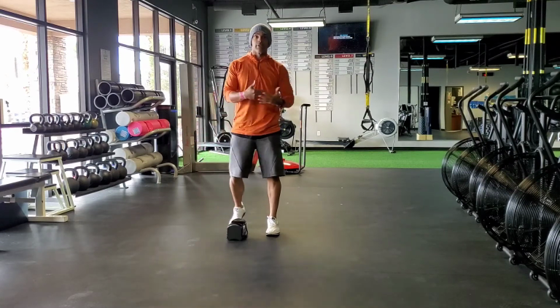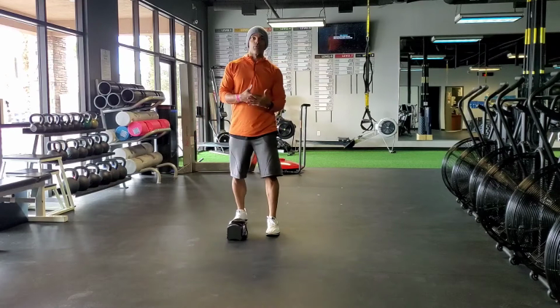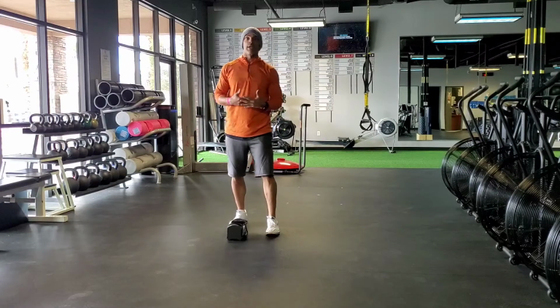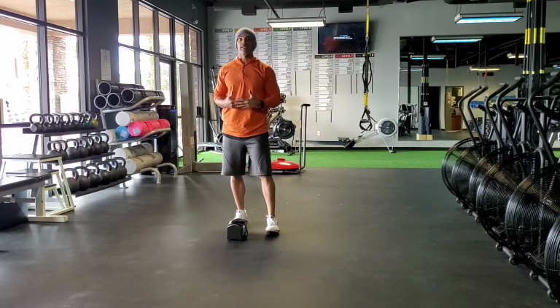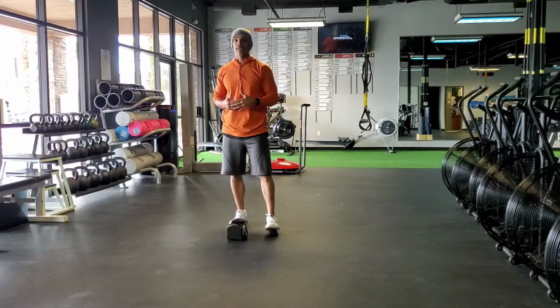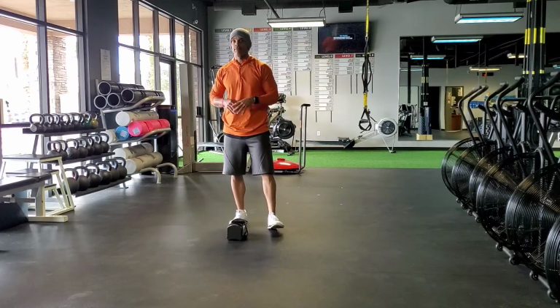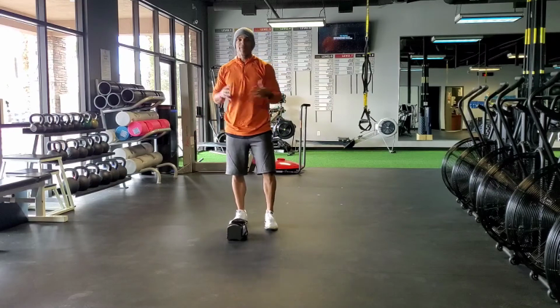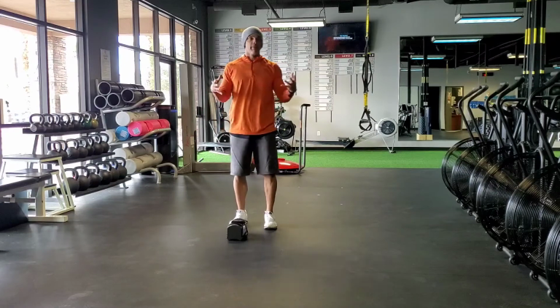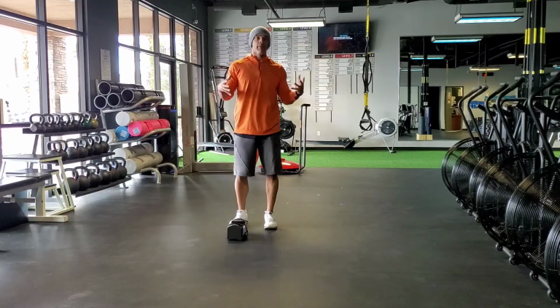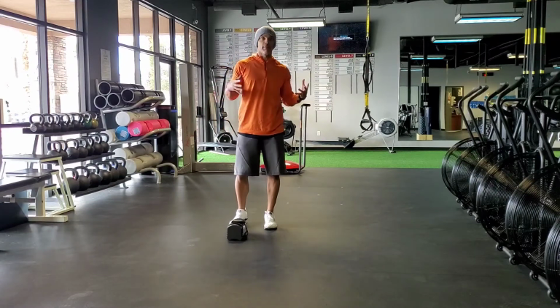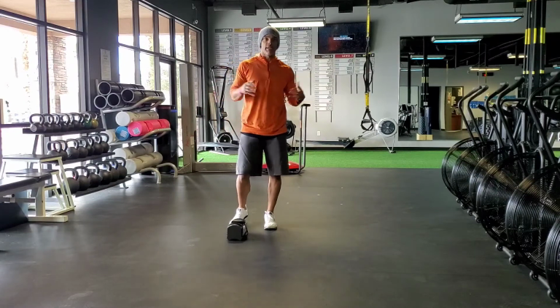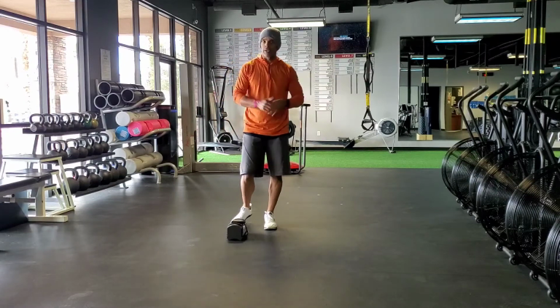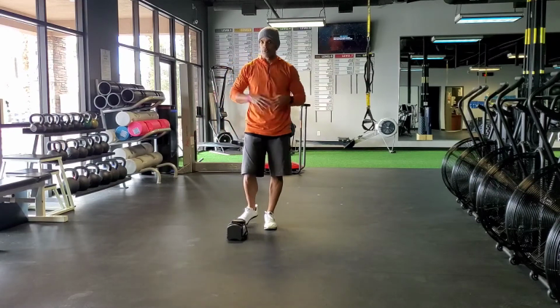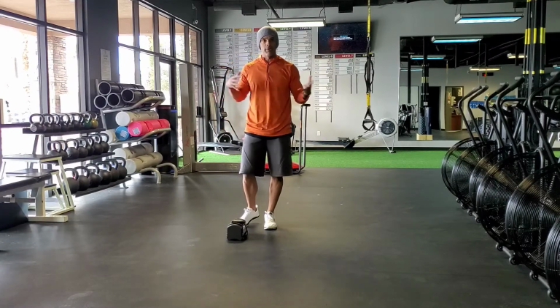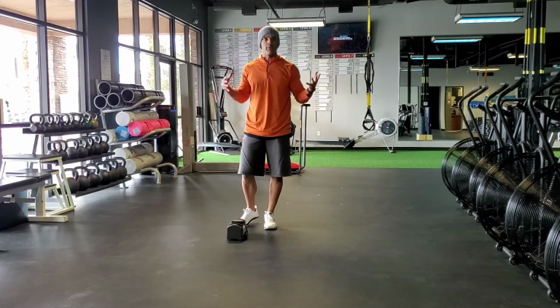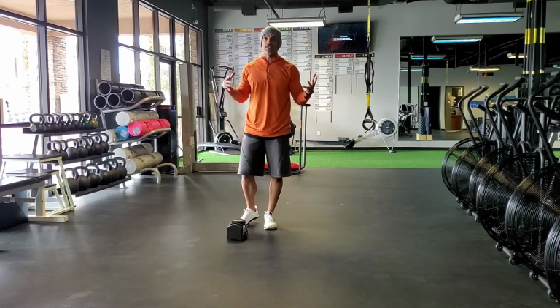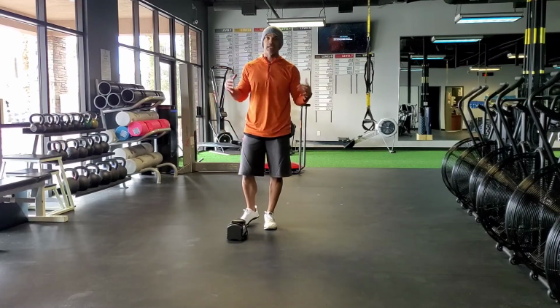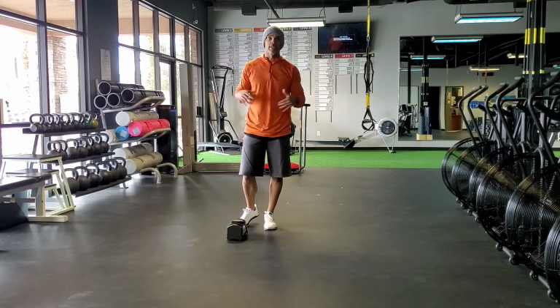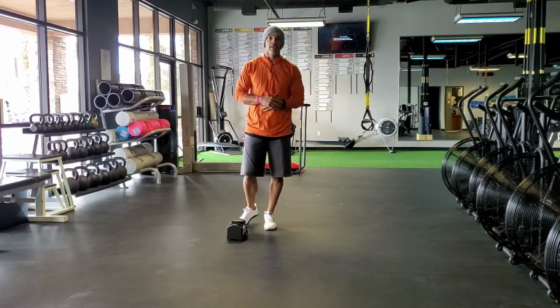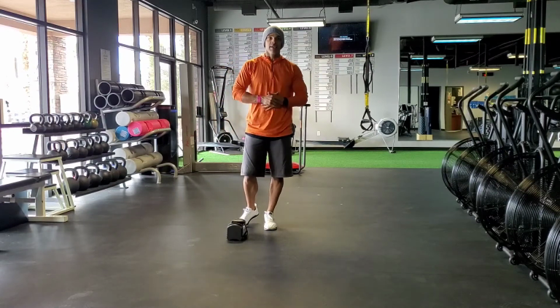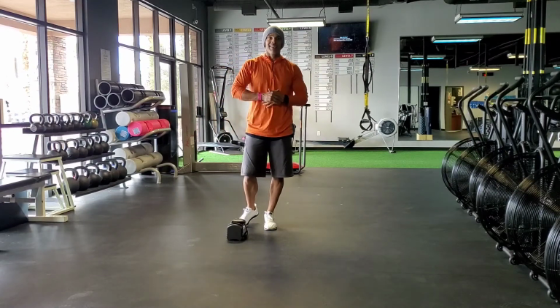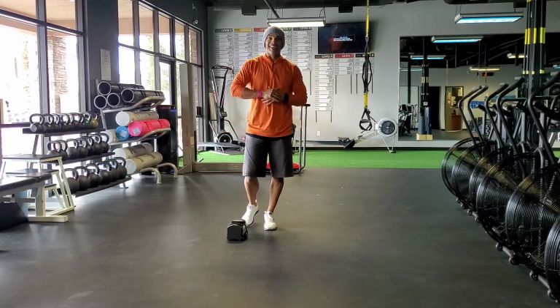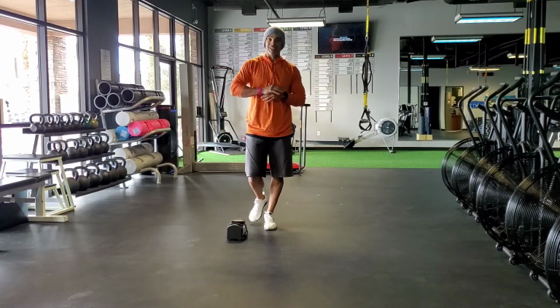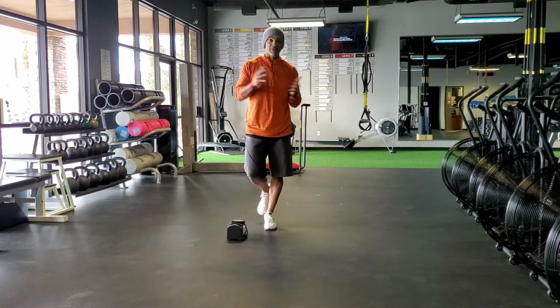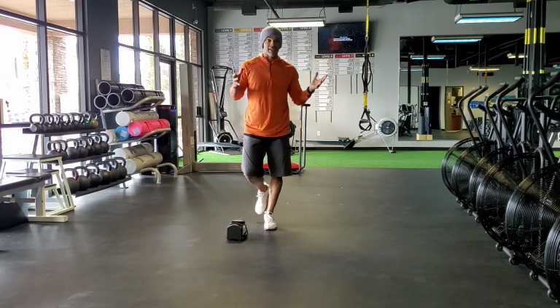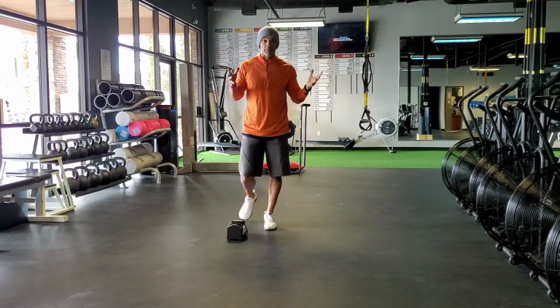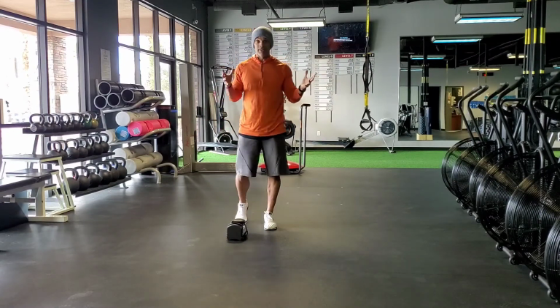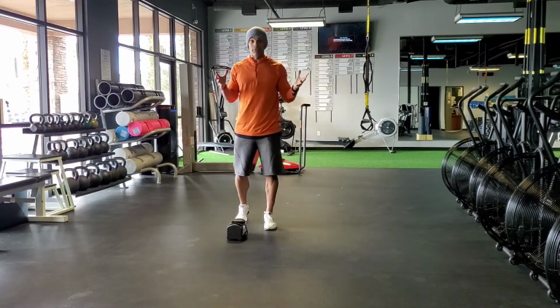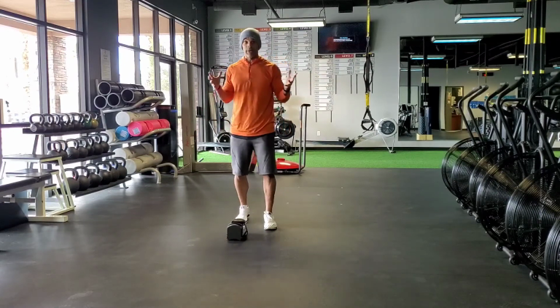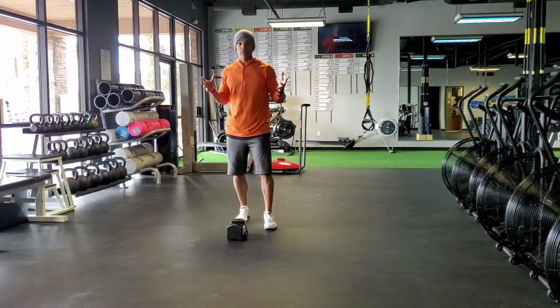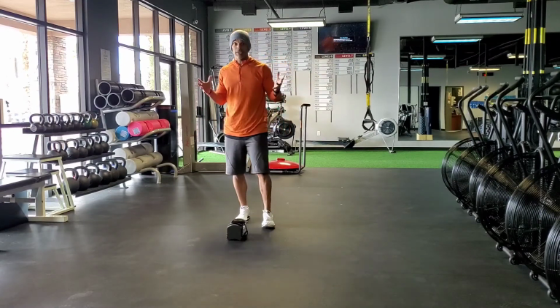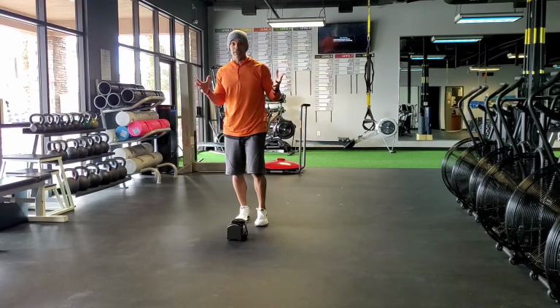Then you rest, maybe a minute, and repeat the process. And you've got a pretty full body workout.